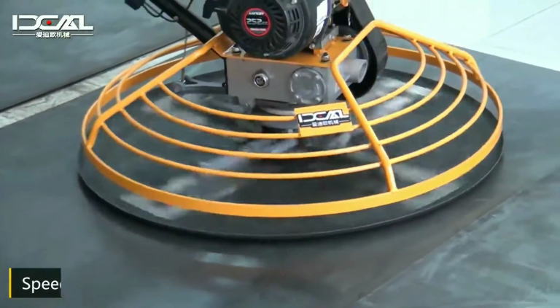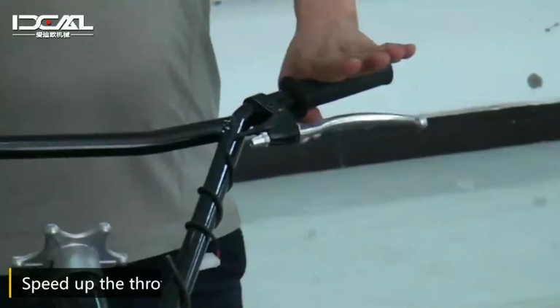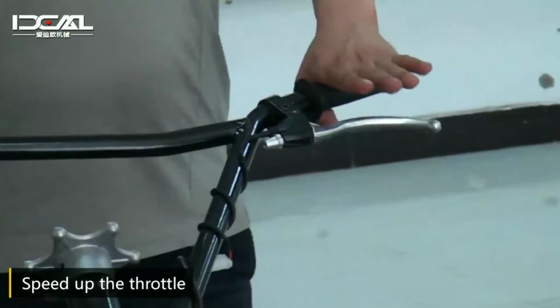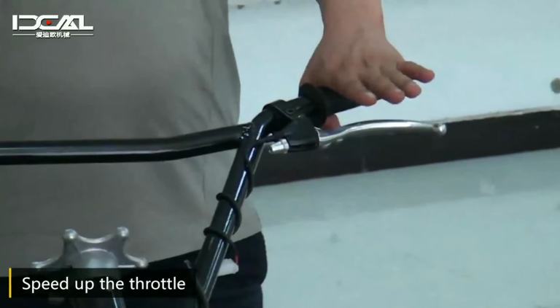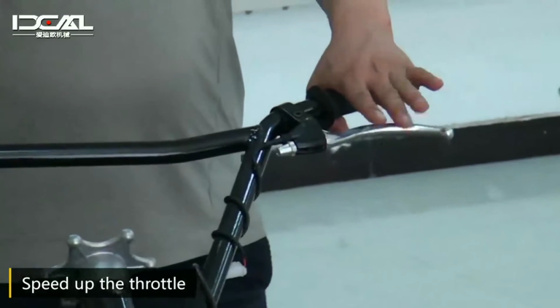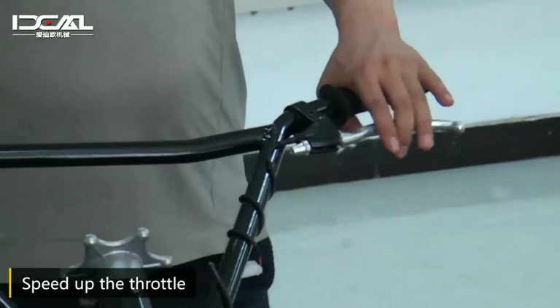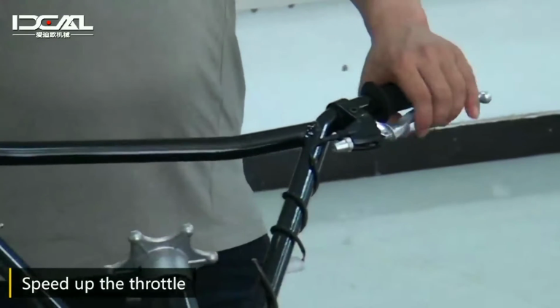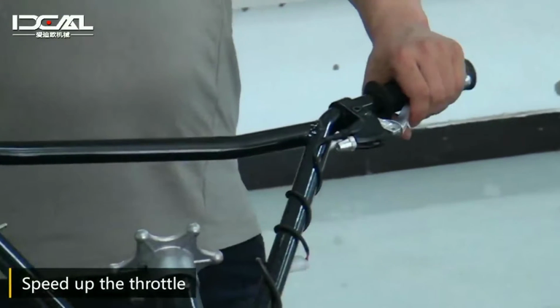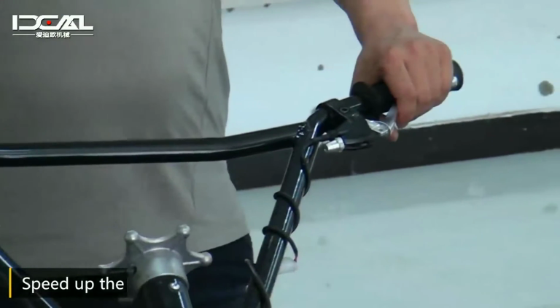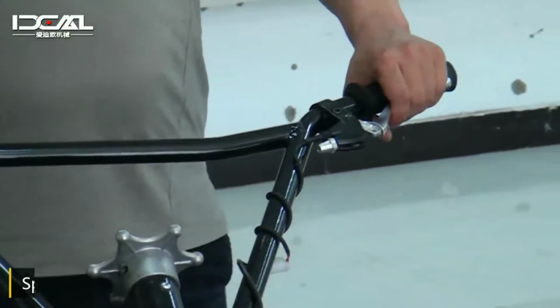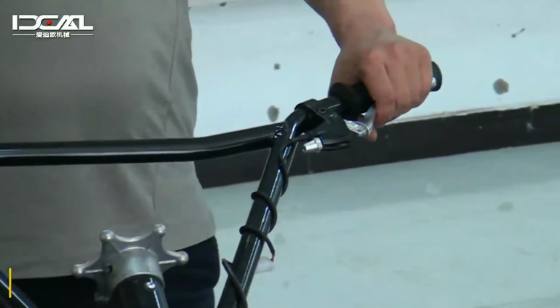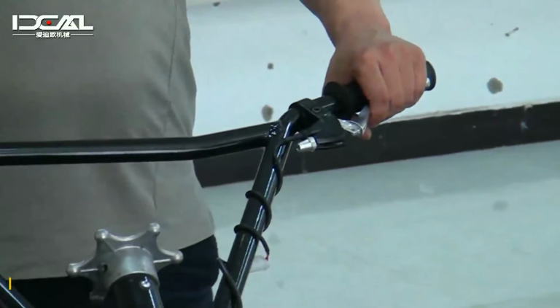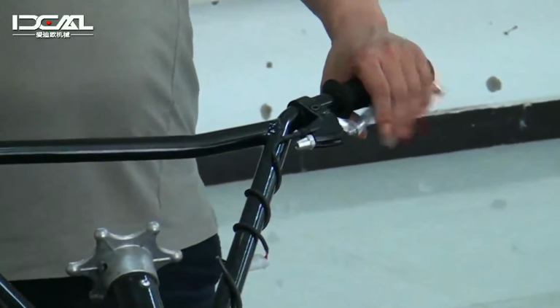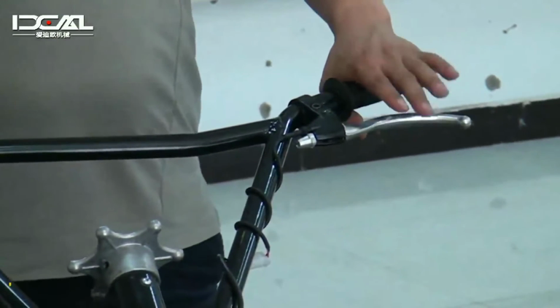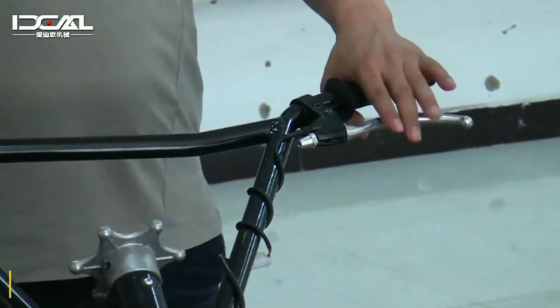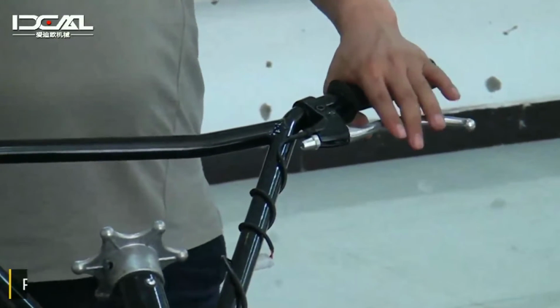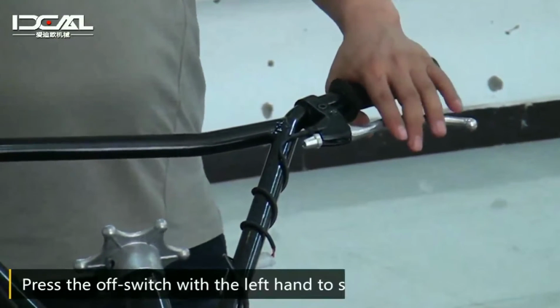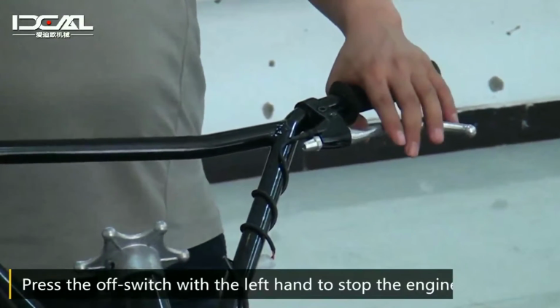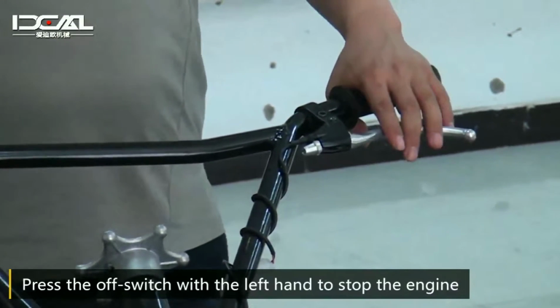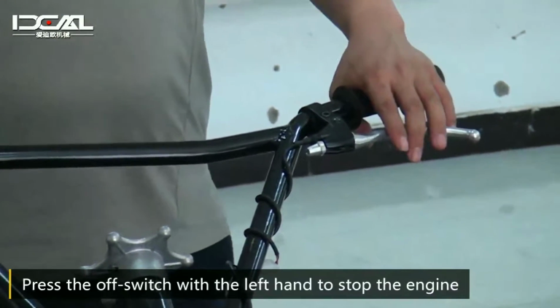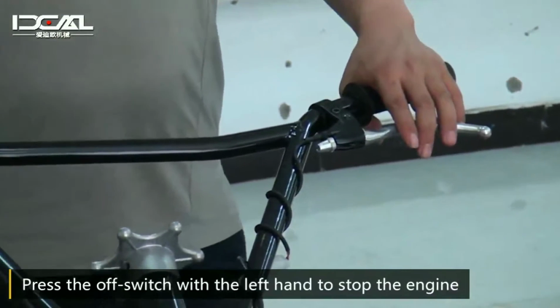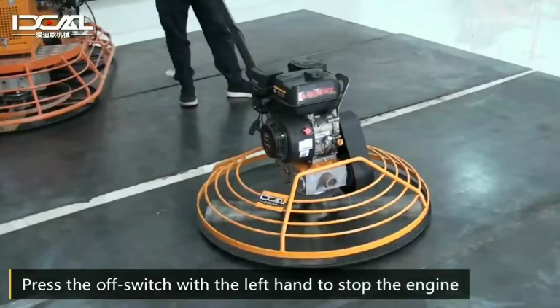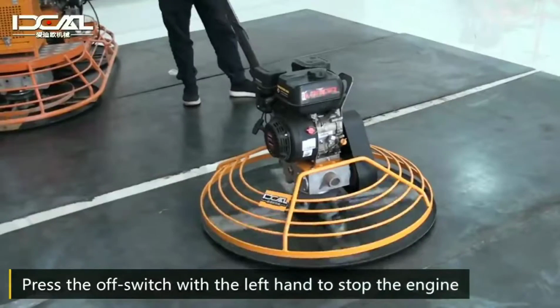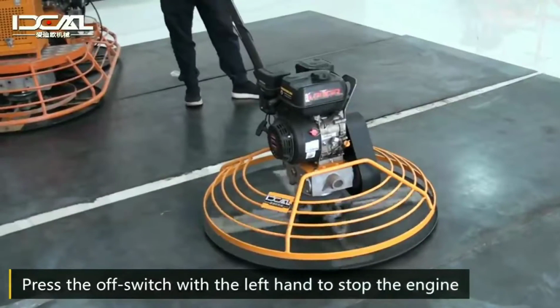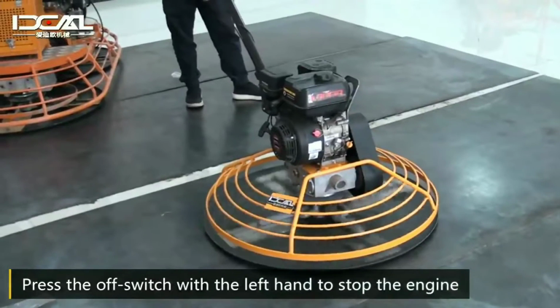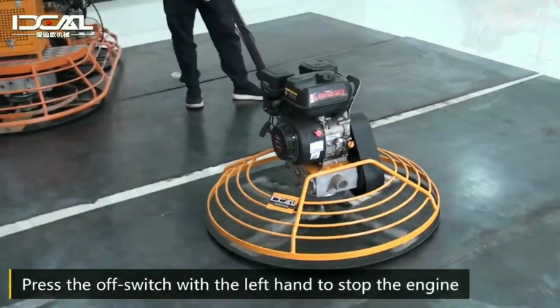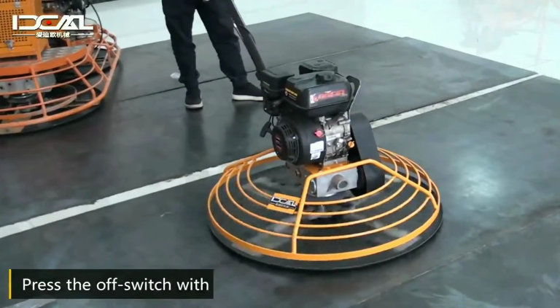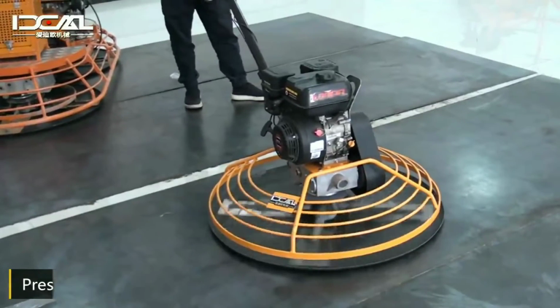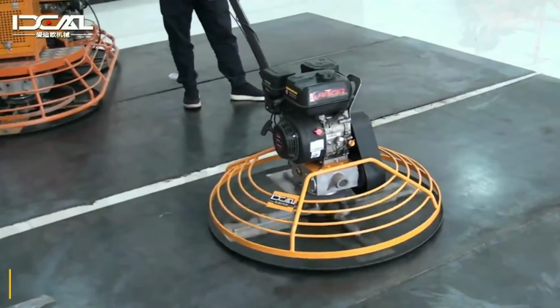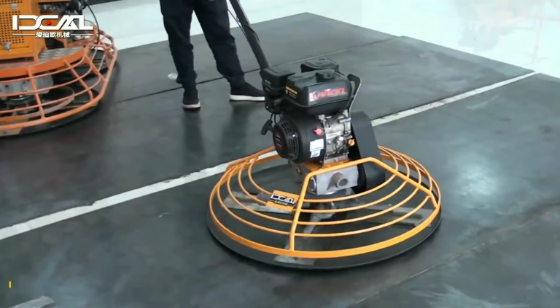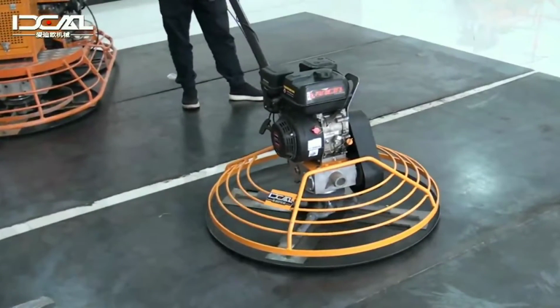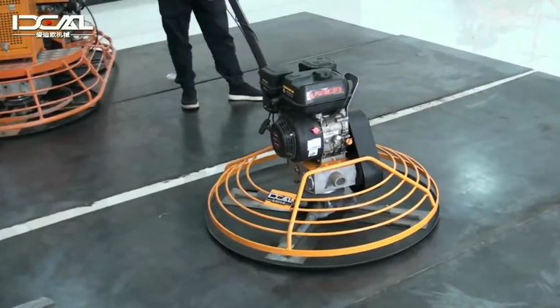Speed up the throttle. Press the off switch with the left hand to stop the engine.